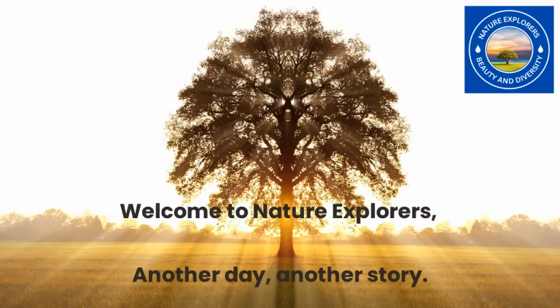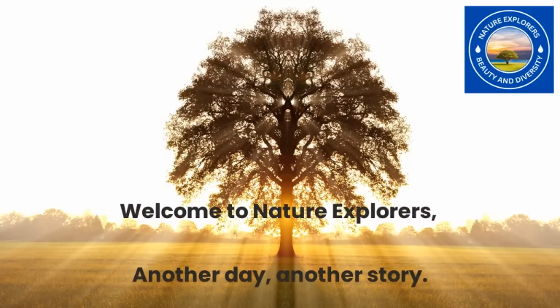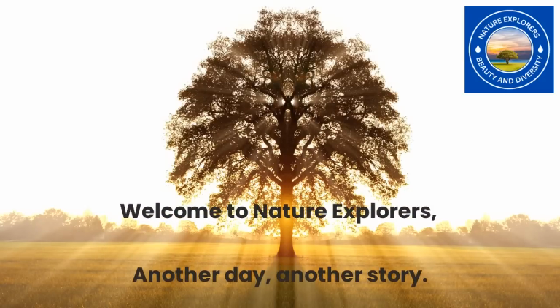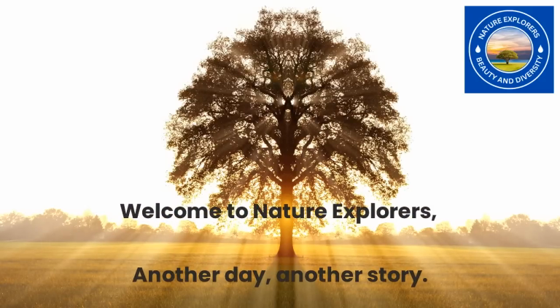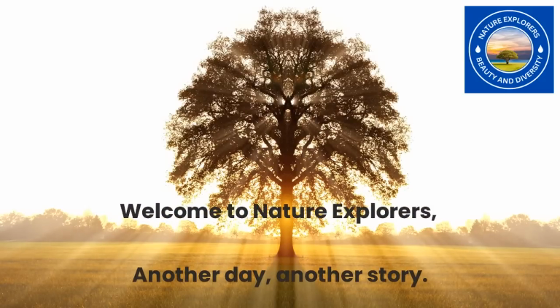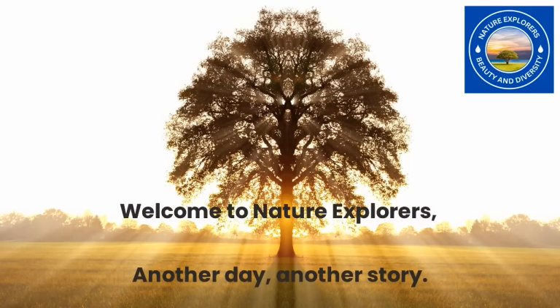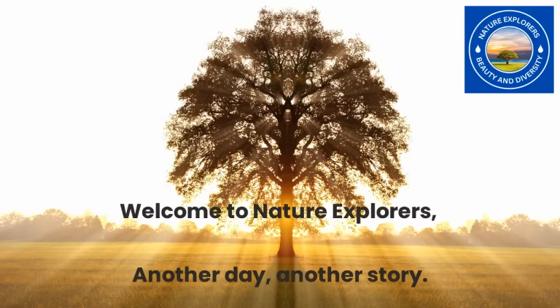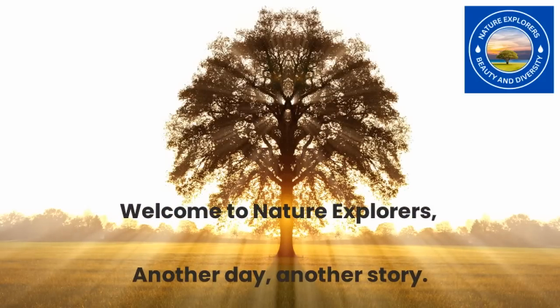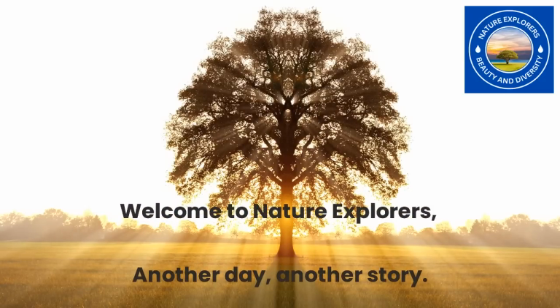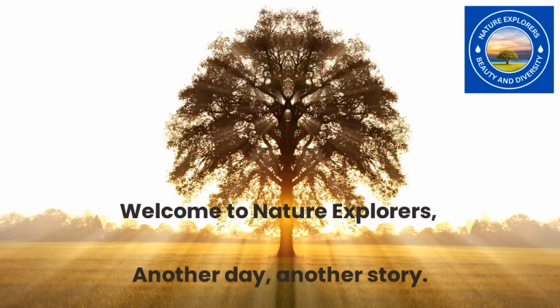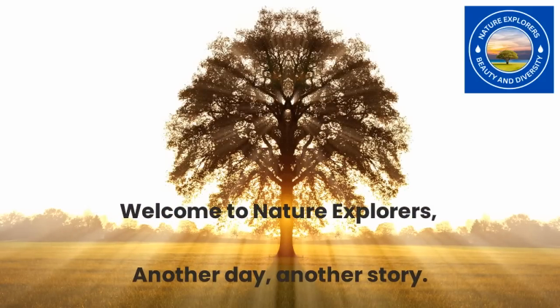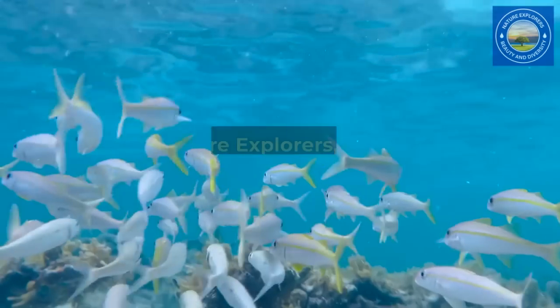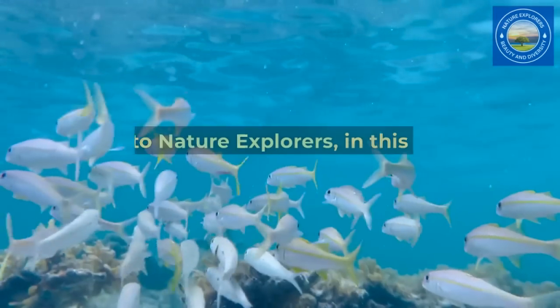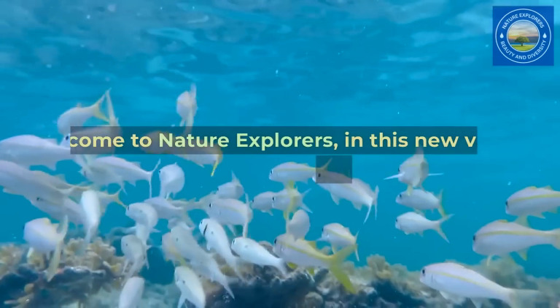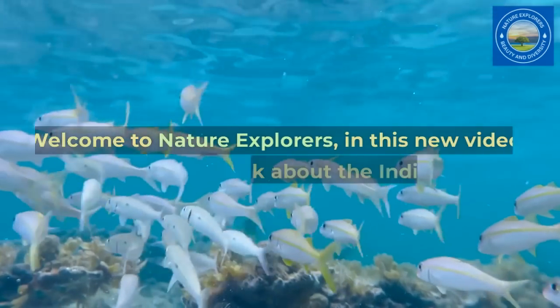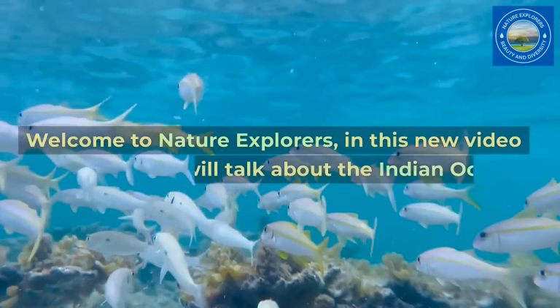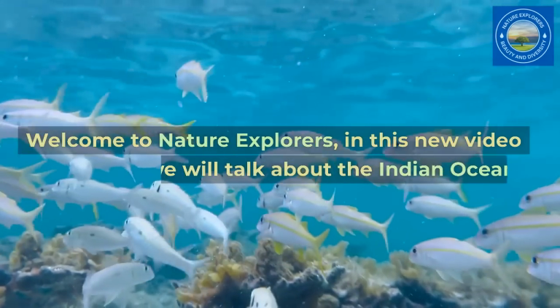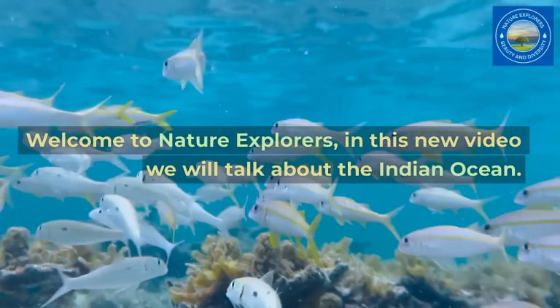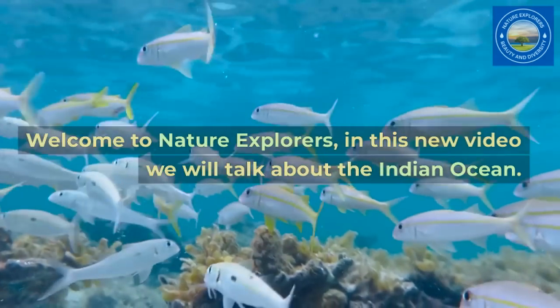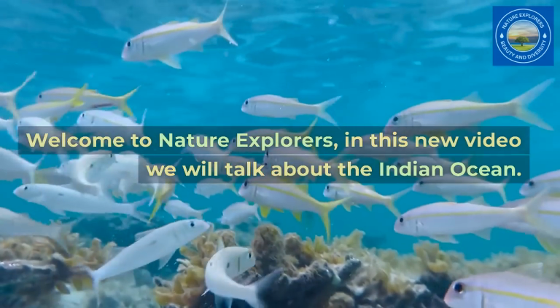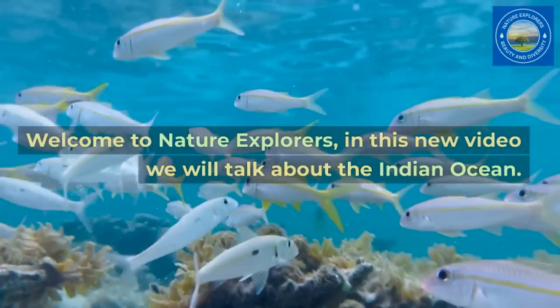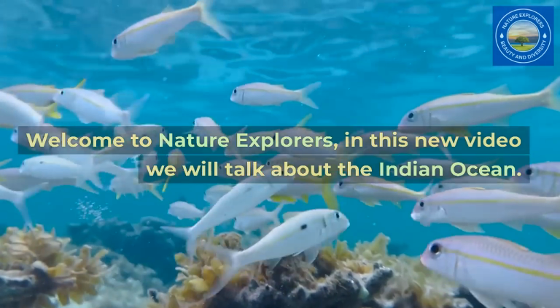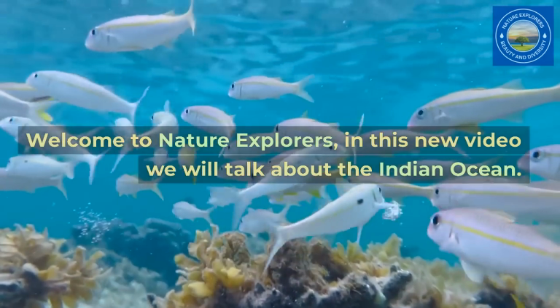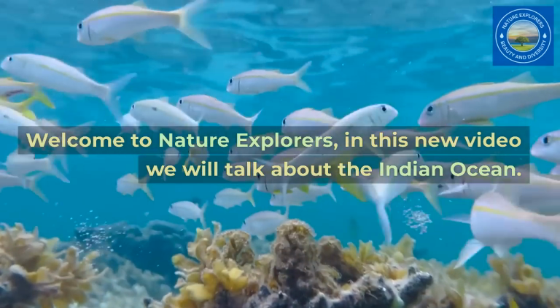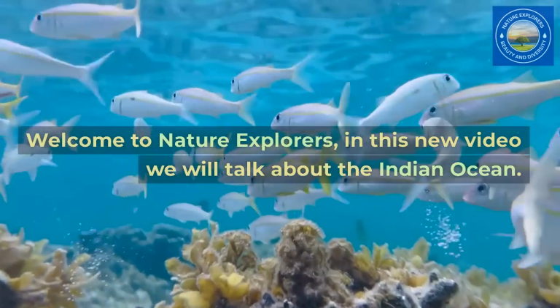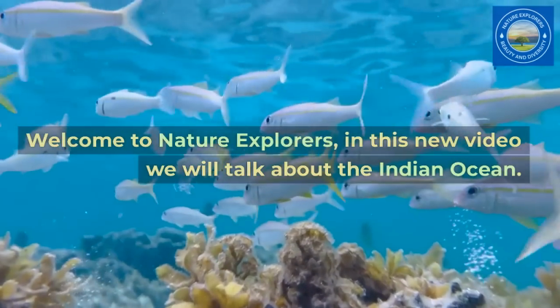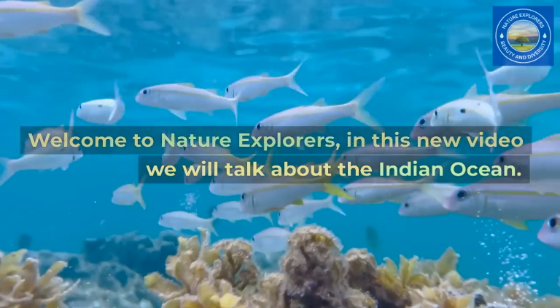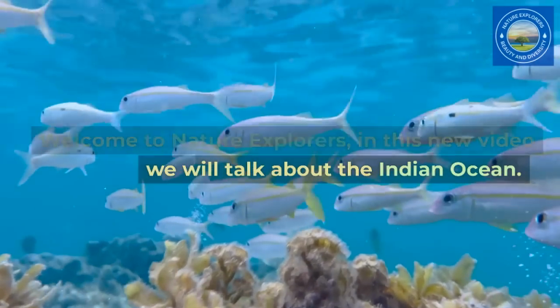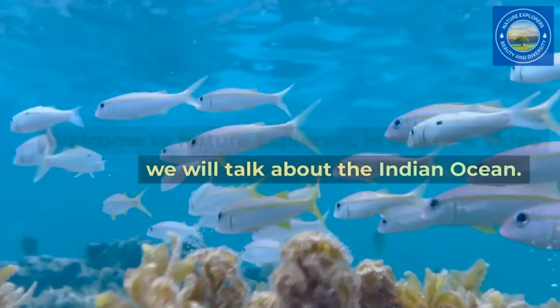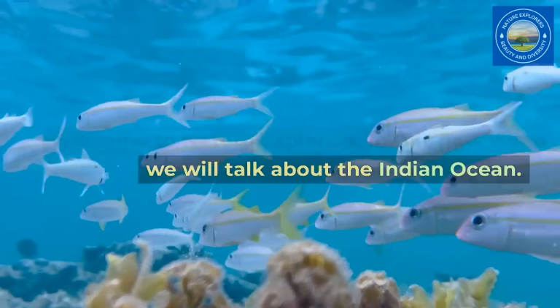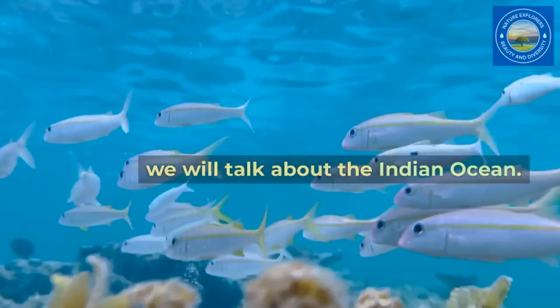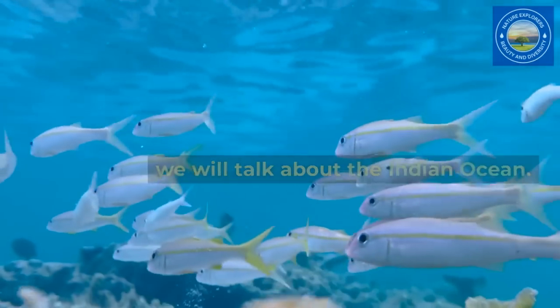Welcome to Nature Explorers. Another day, another story. In this new video we will talk about the Indian Ocean.